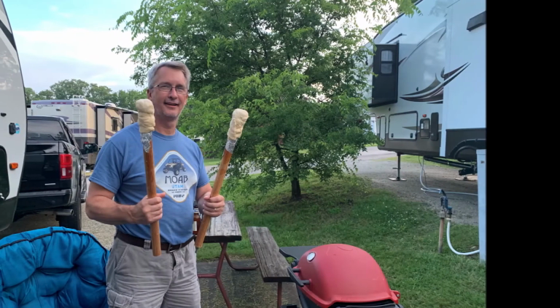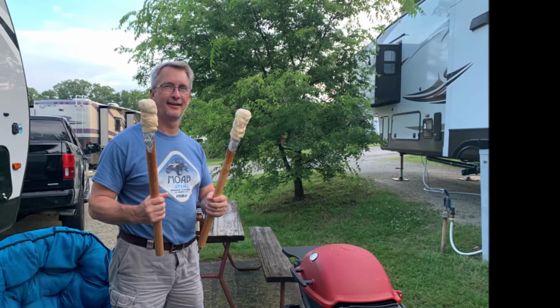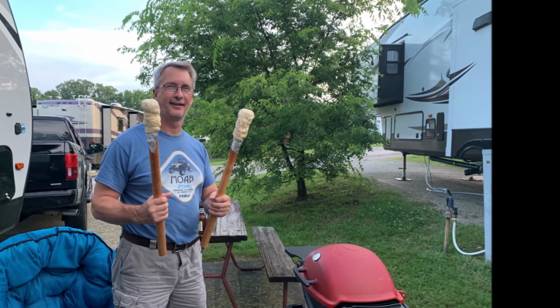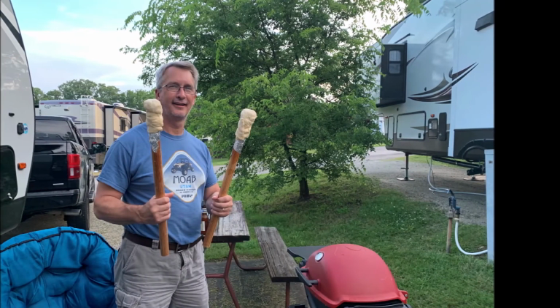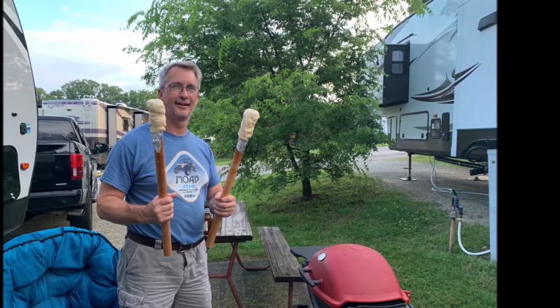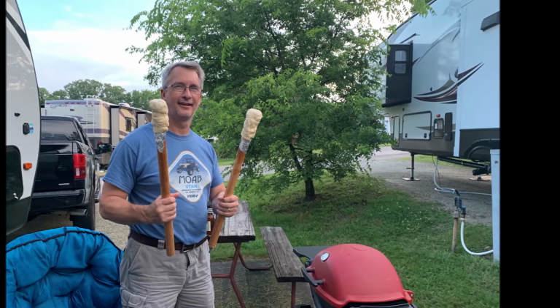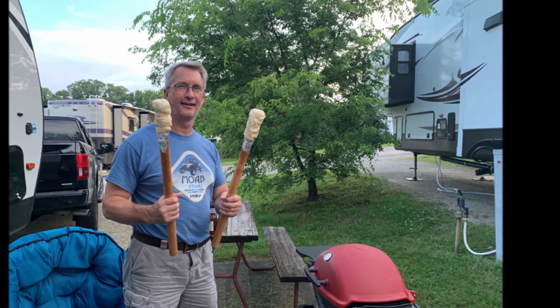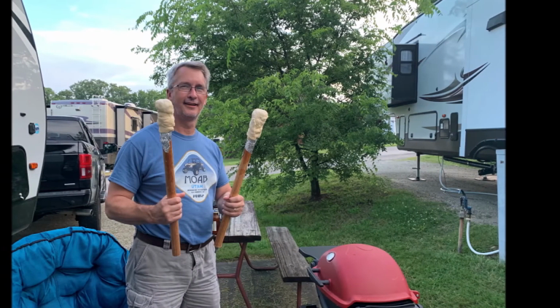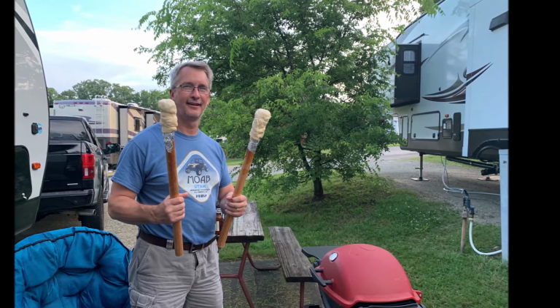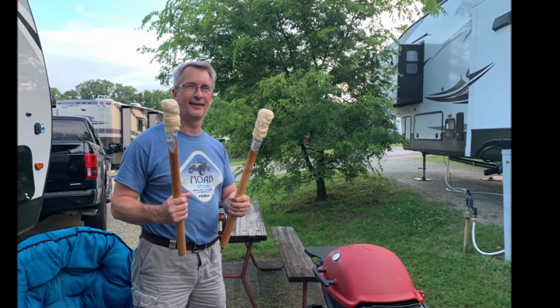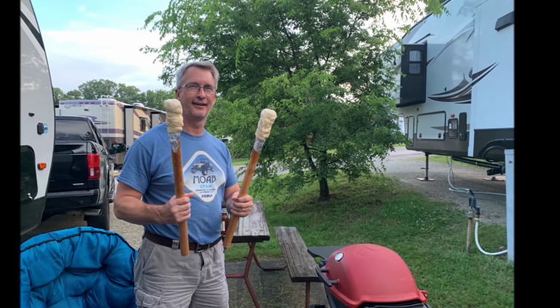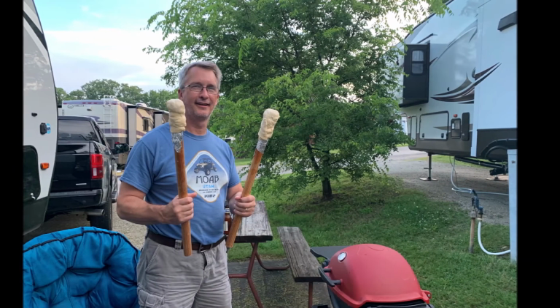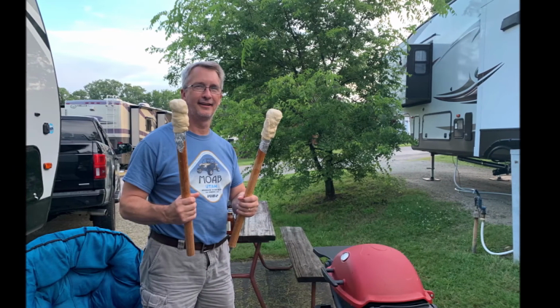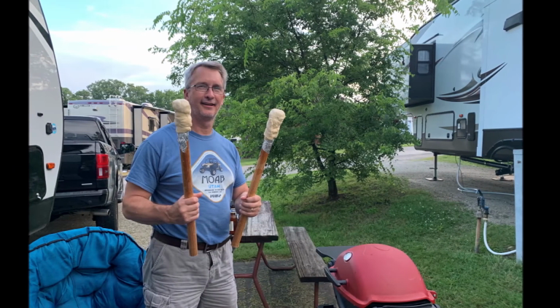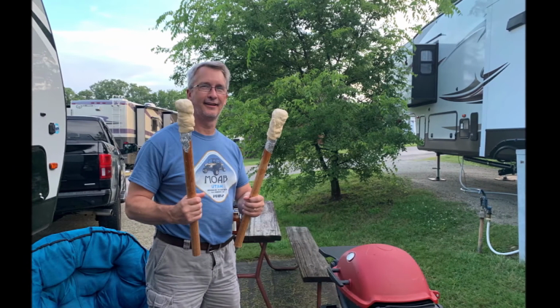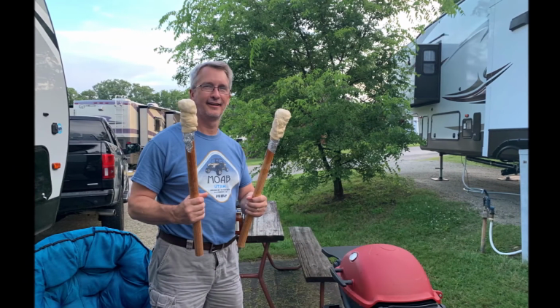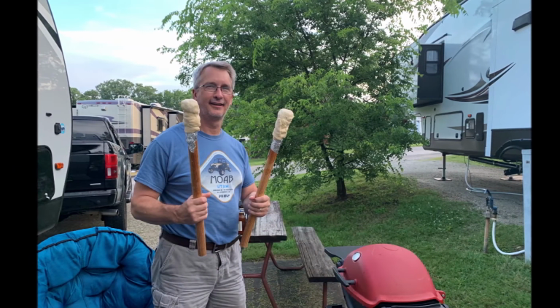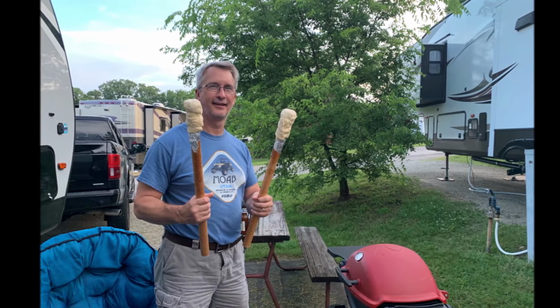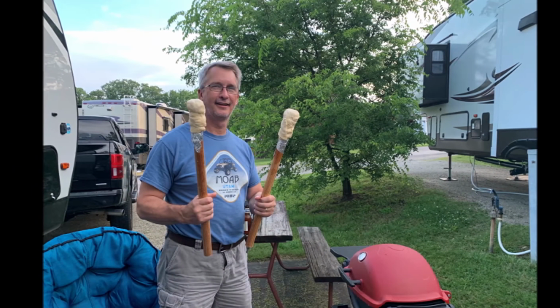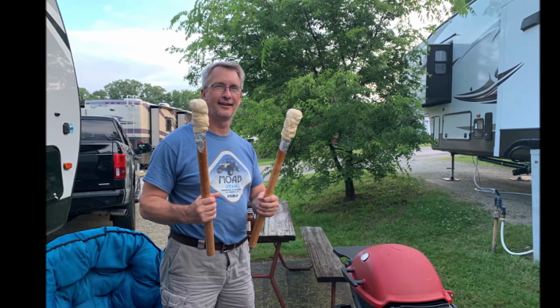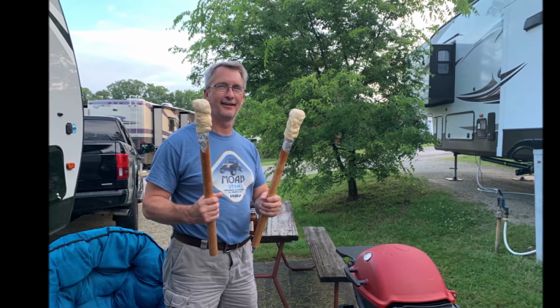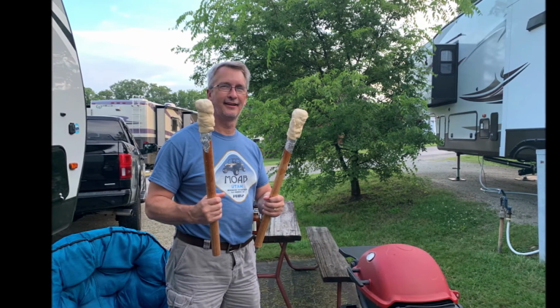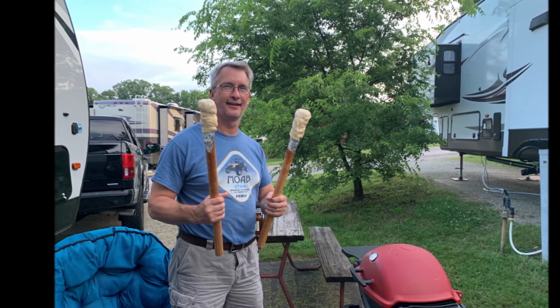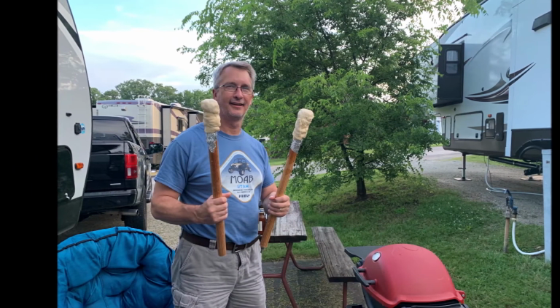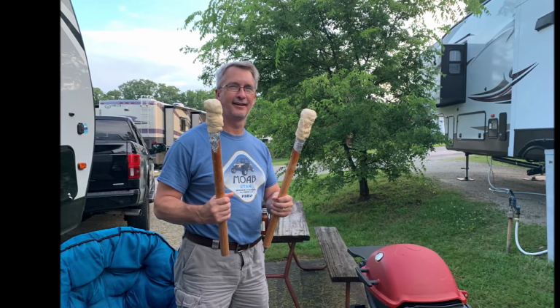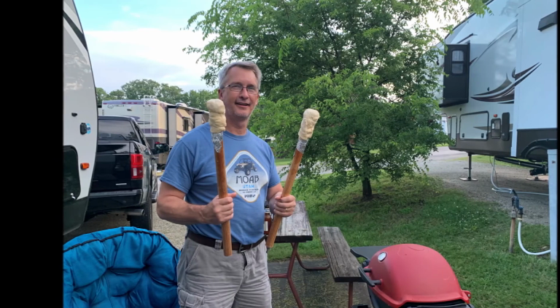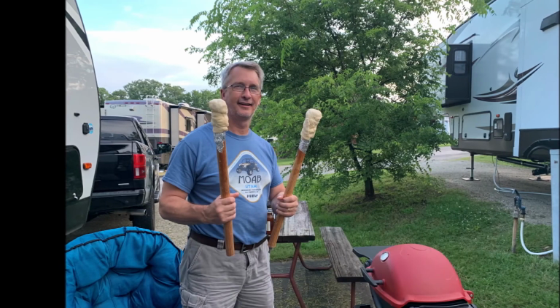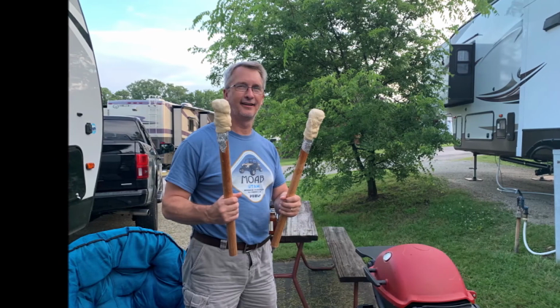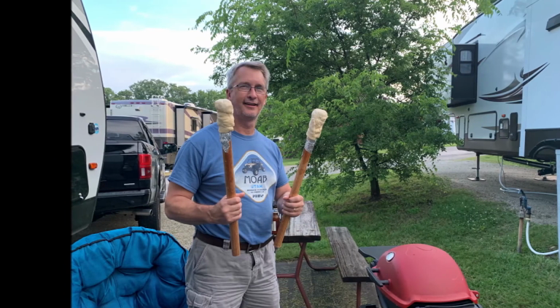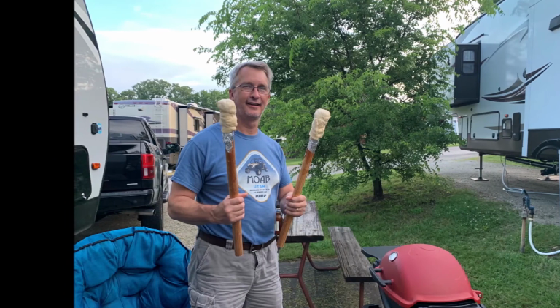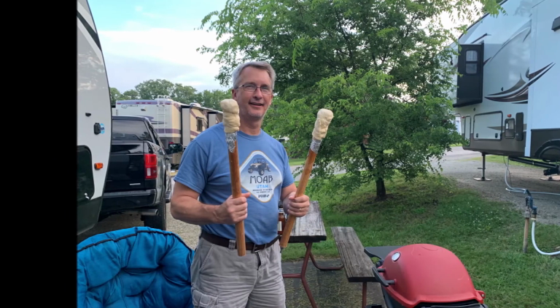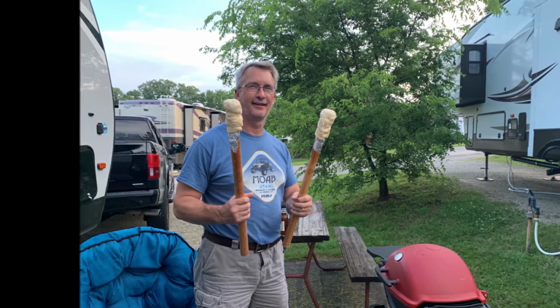This was our Pinterest fail. Biscuit on a stick with whipped topping was a no-go for us. Maybe next time.